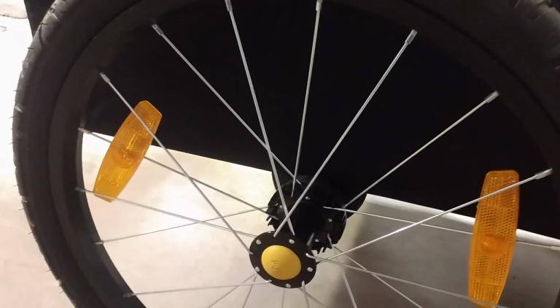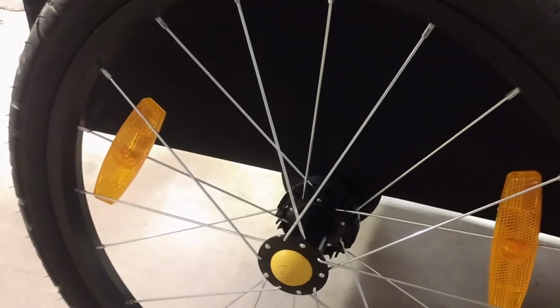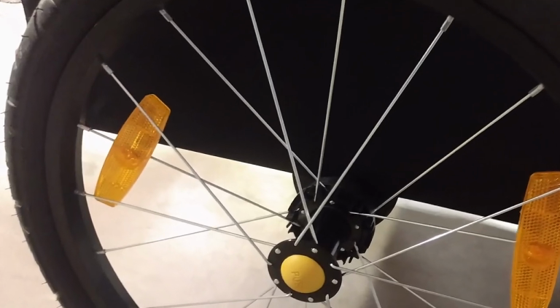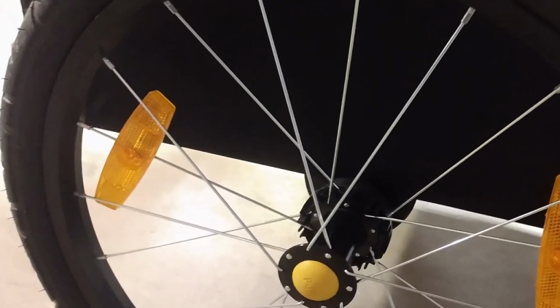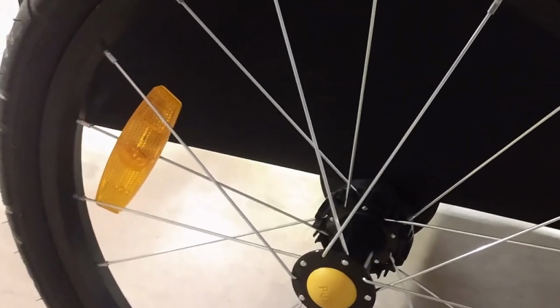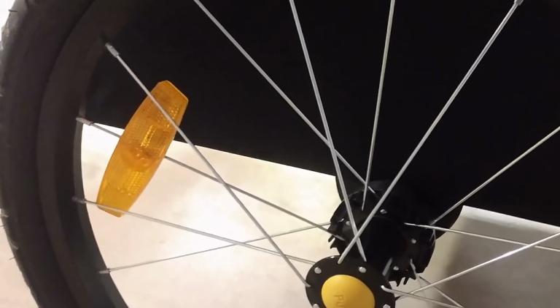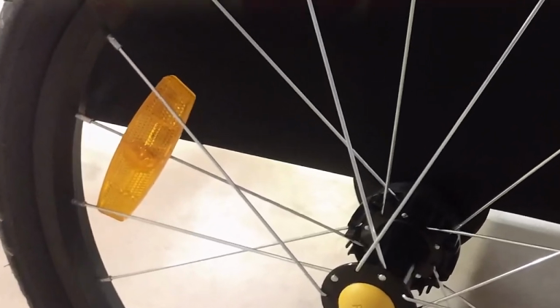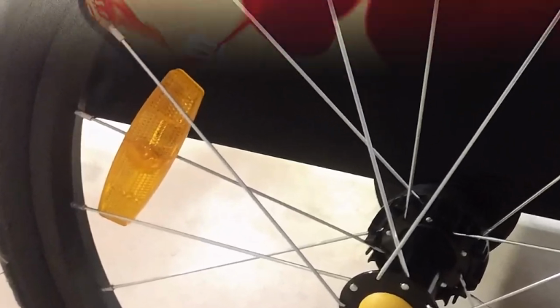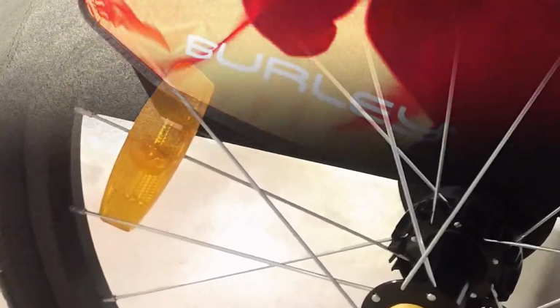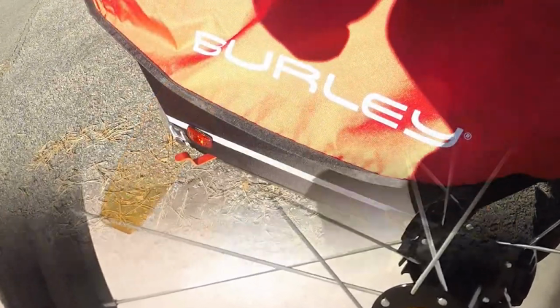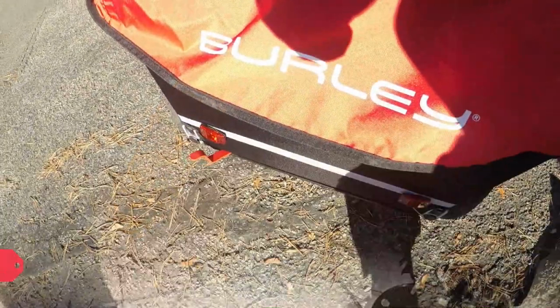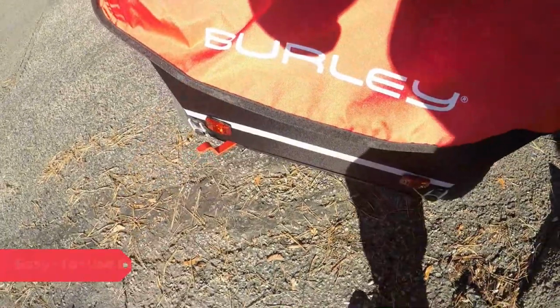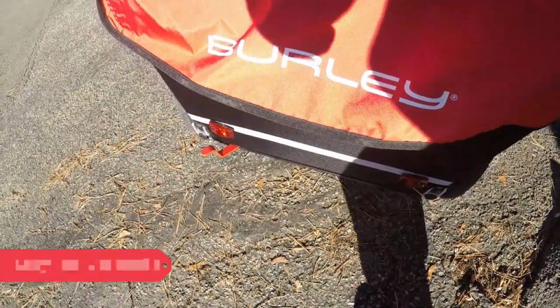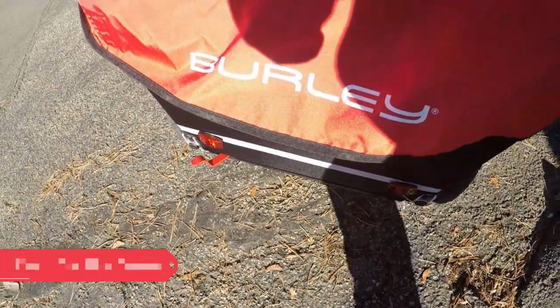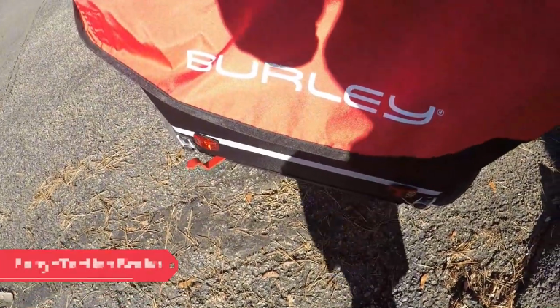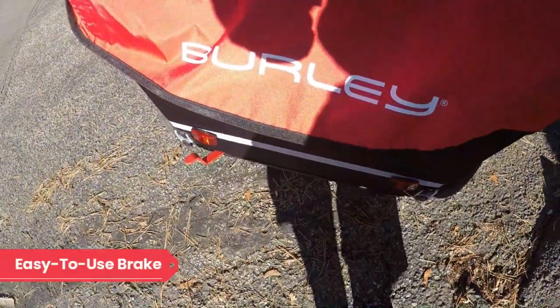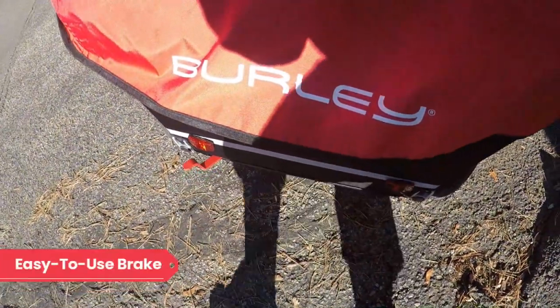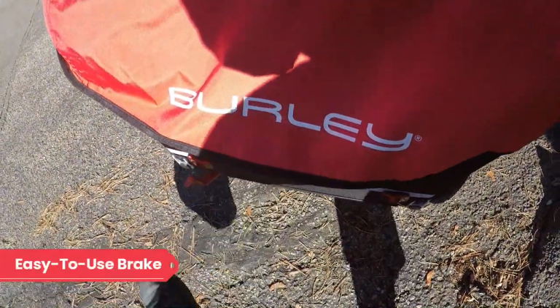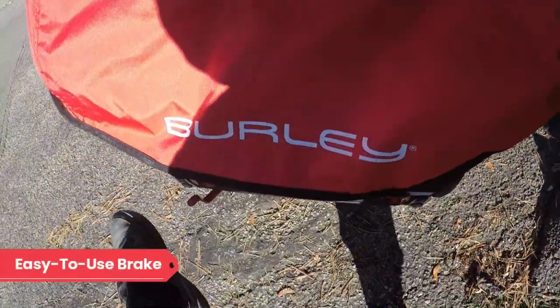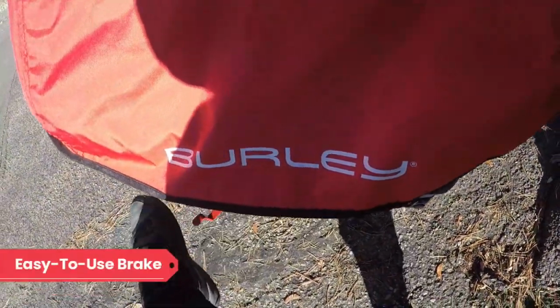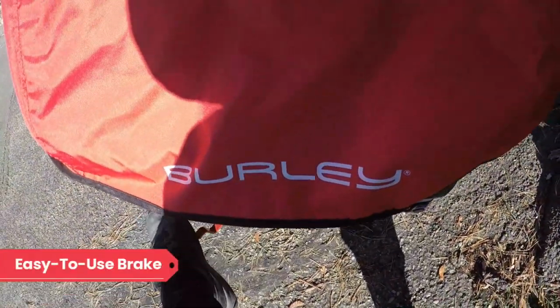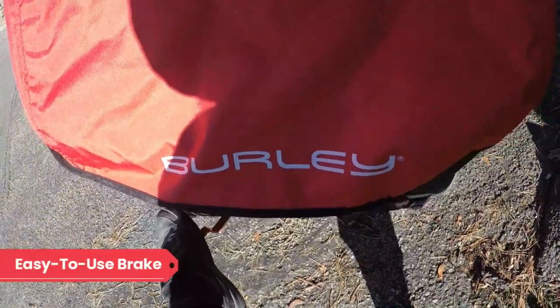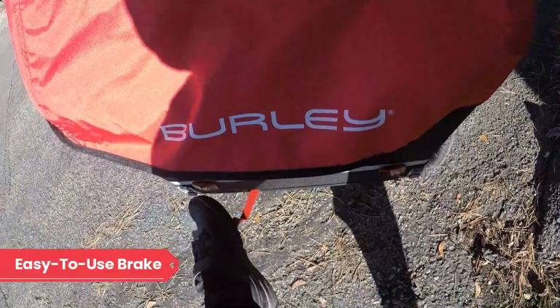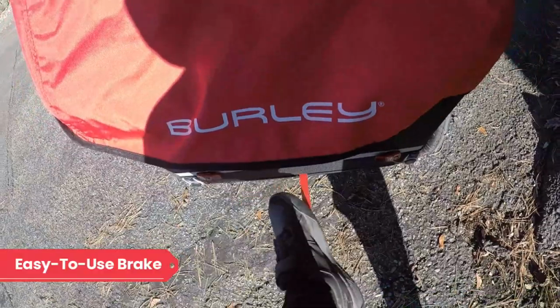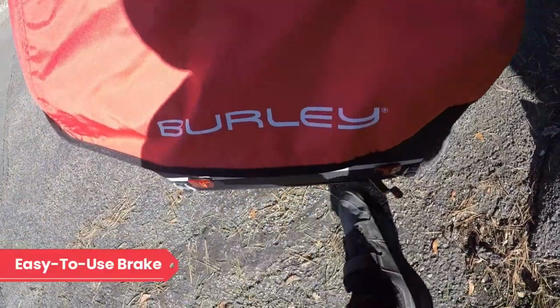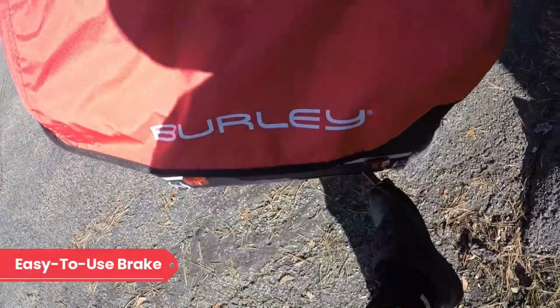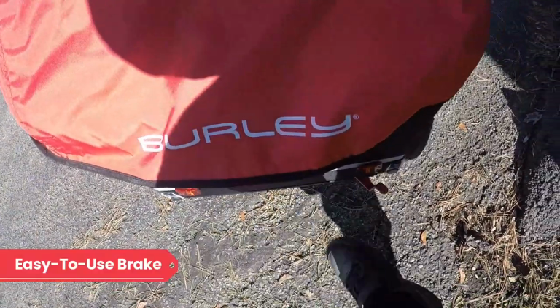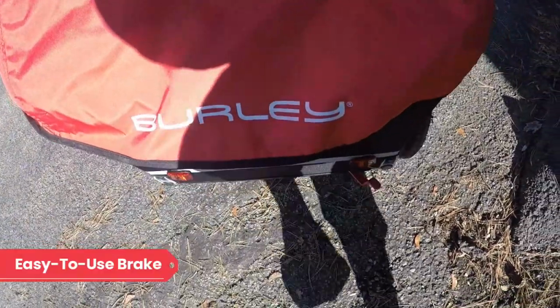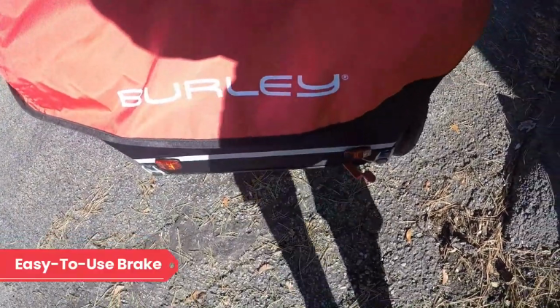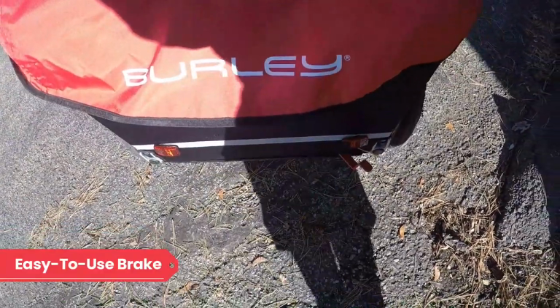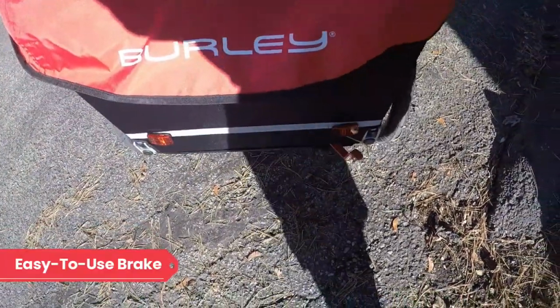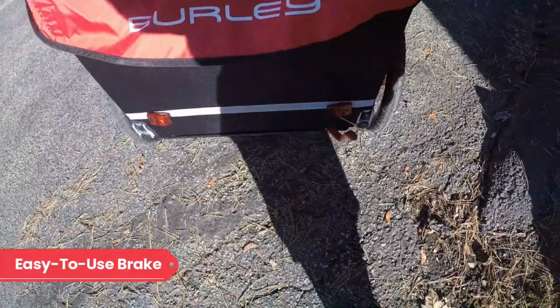Finally, the brake is so easy to use. We've struggled with other brakes in the past, and the Burley design is light and effective.